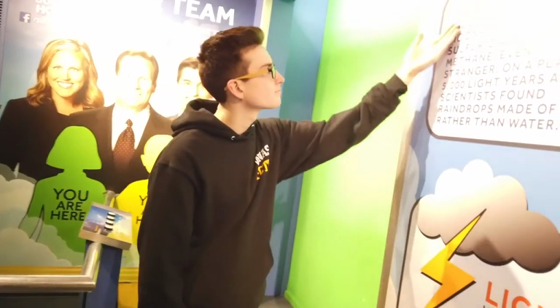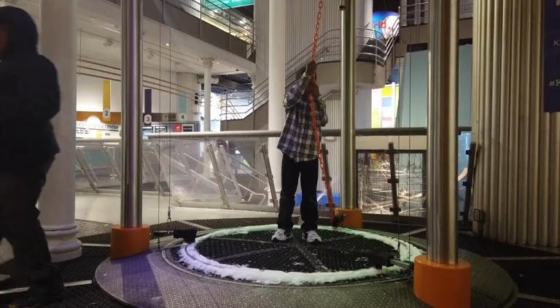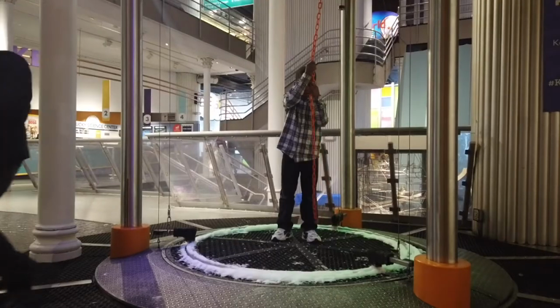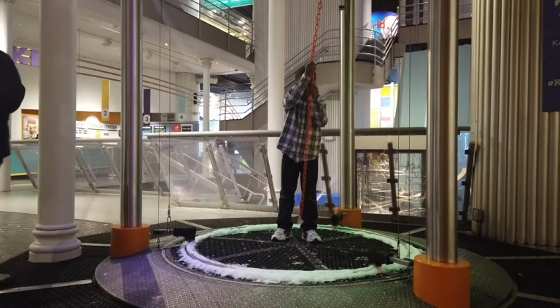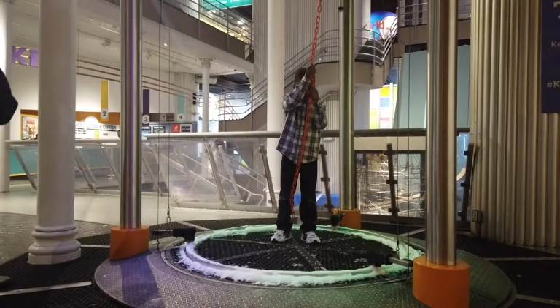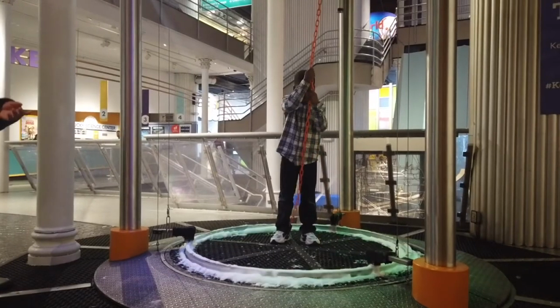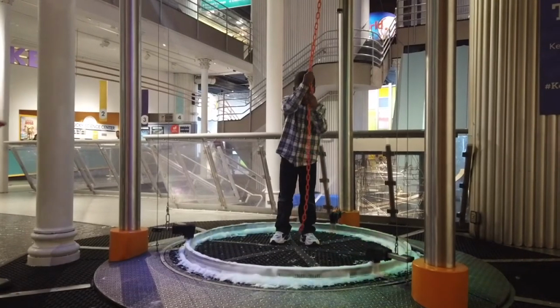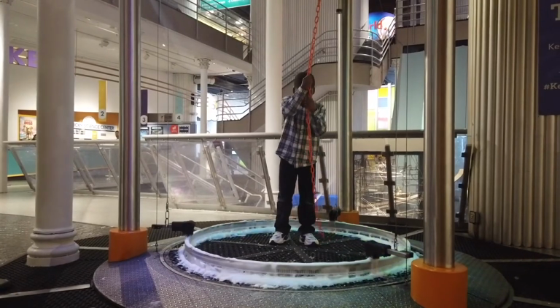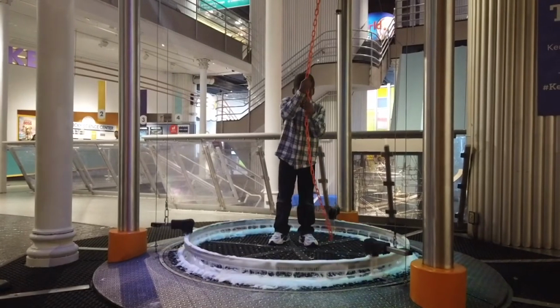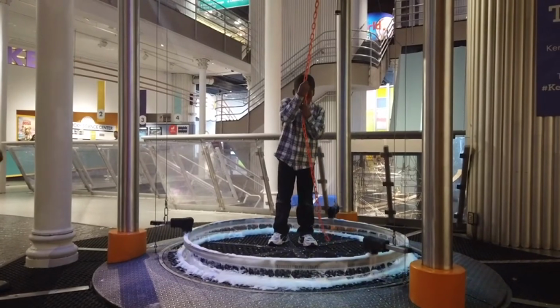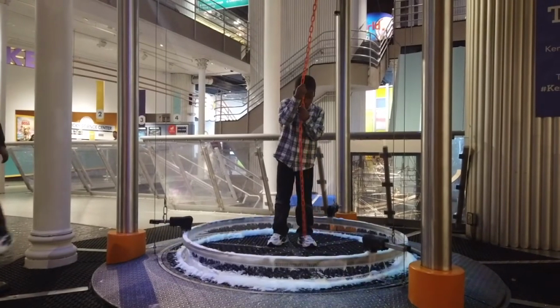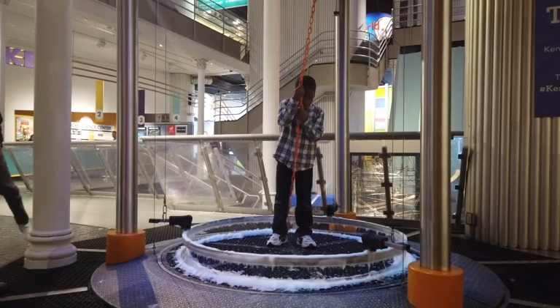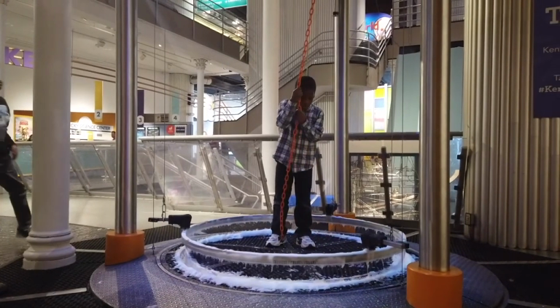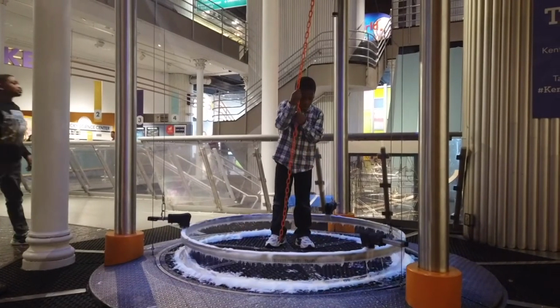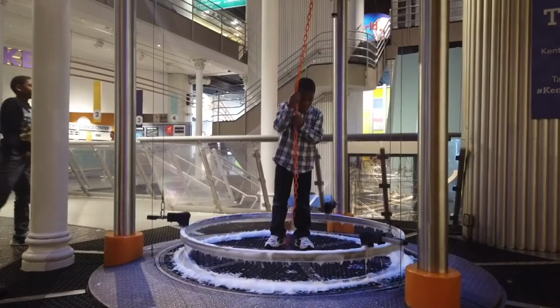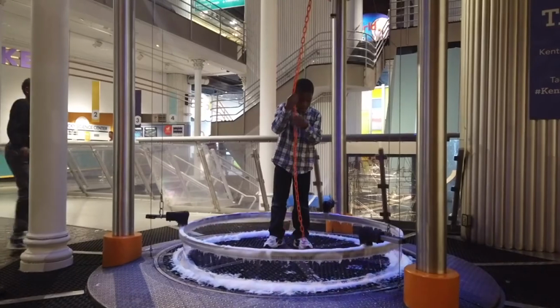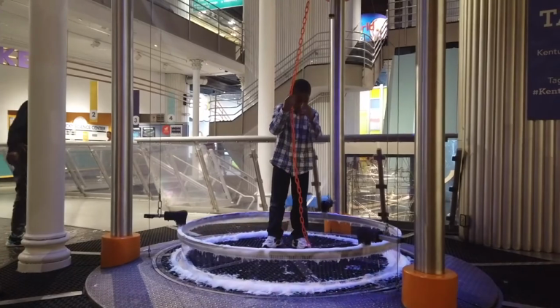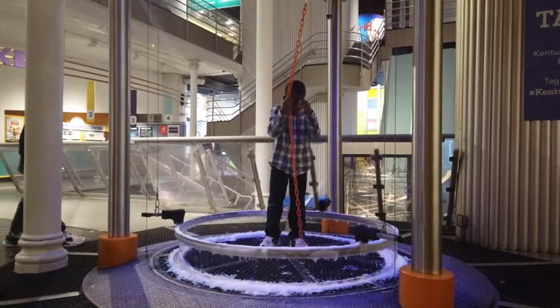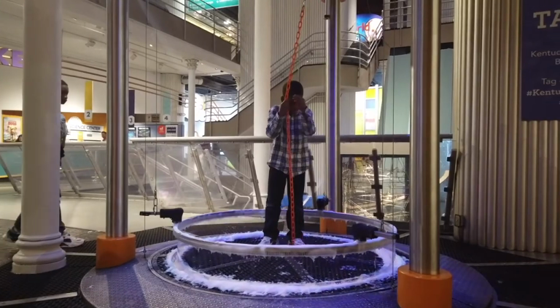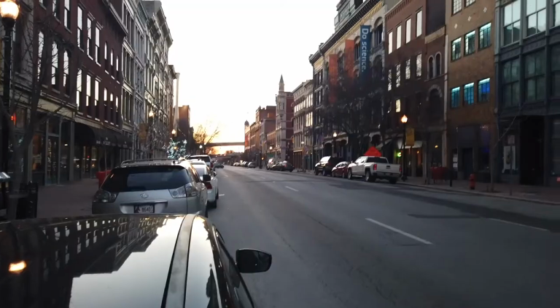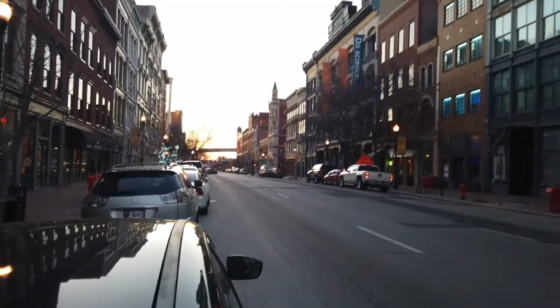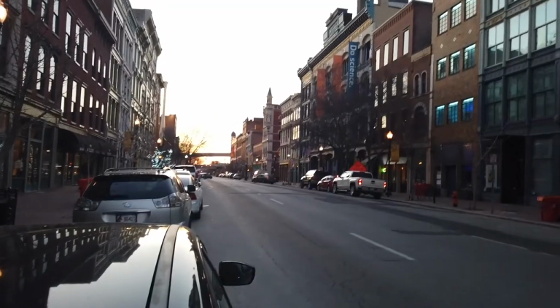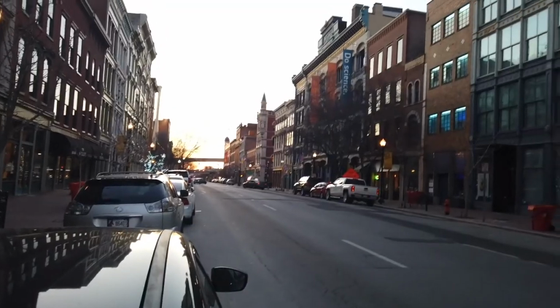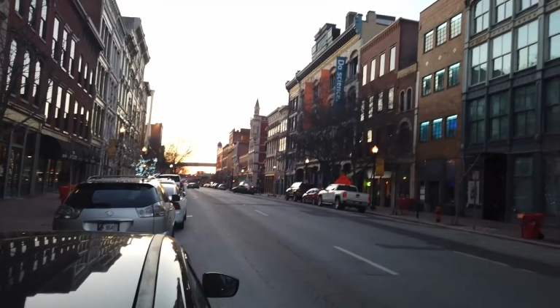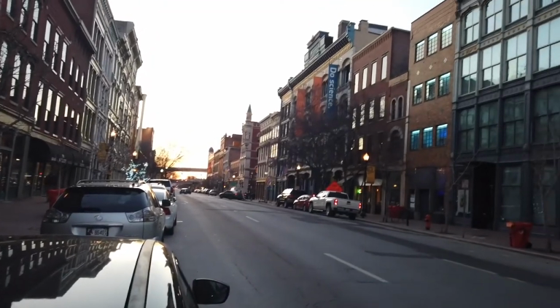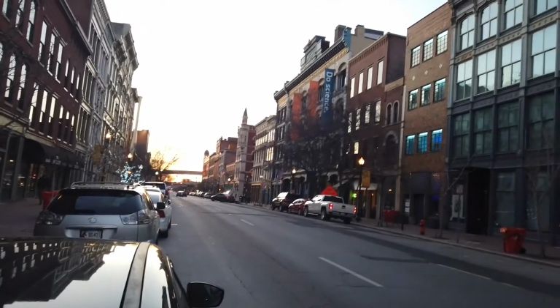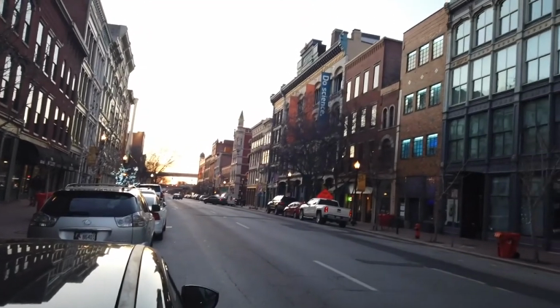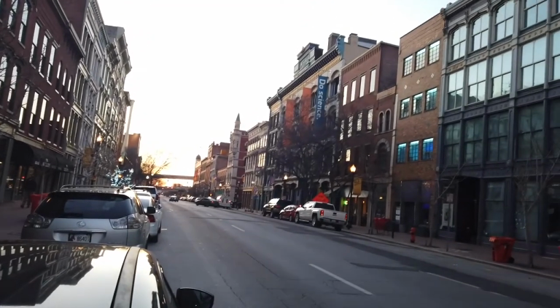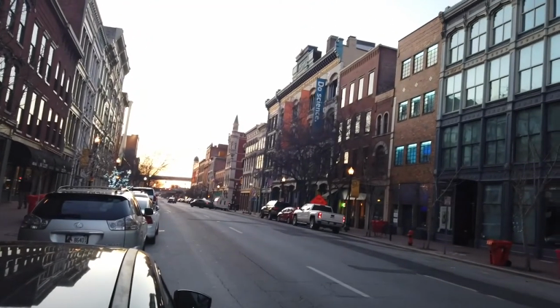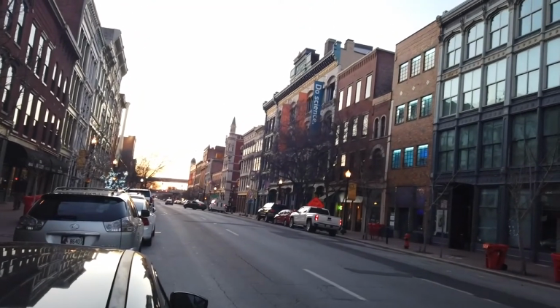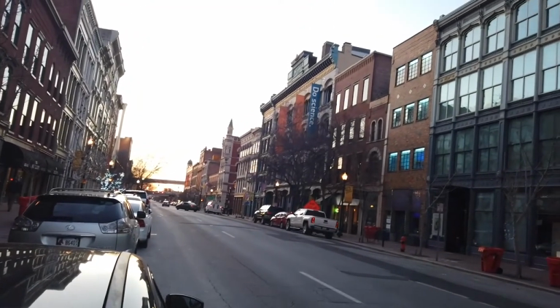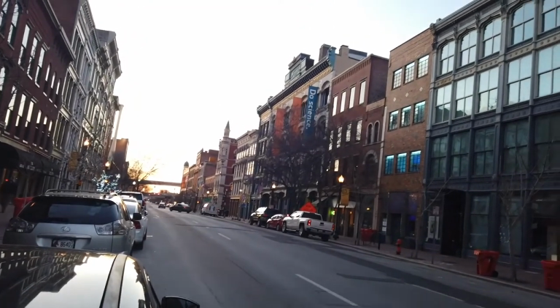If you're considering a fun, inexpensive activity to crush boredom, Kentucky Science Museum is the place to be.